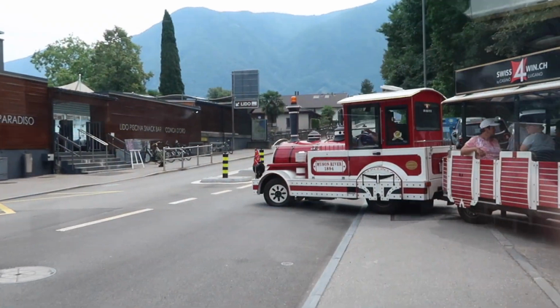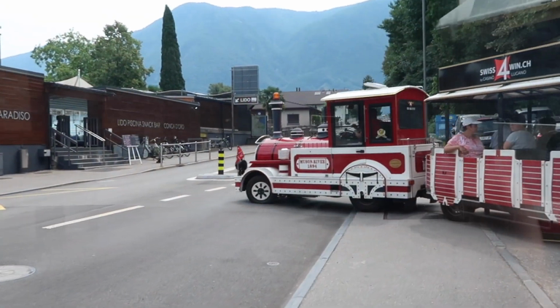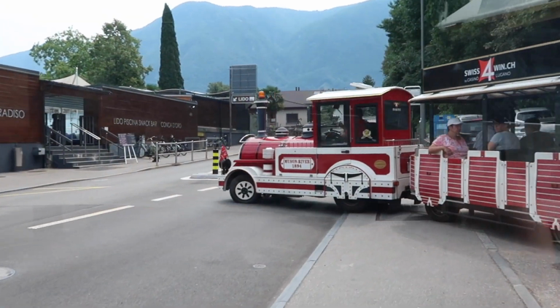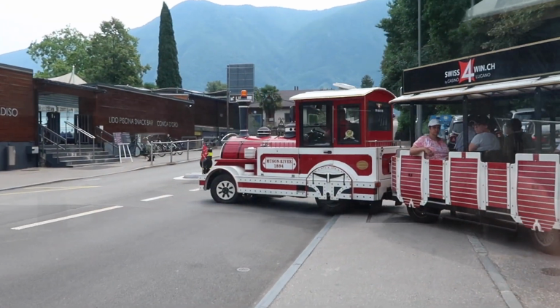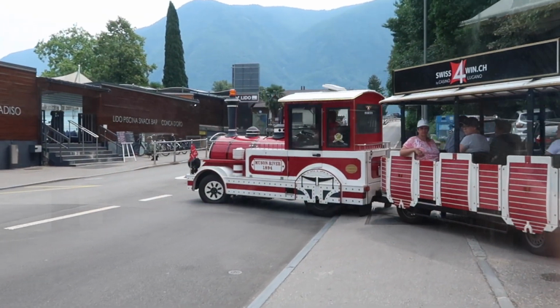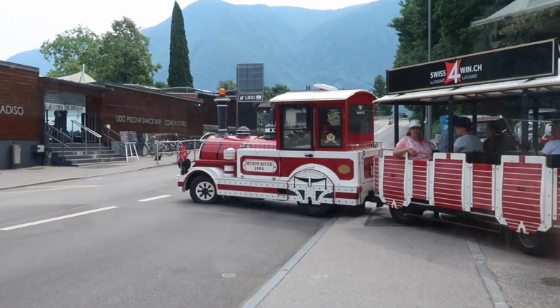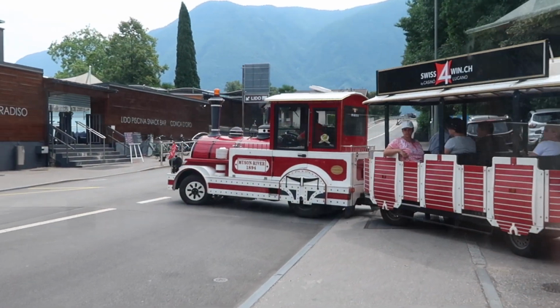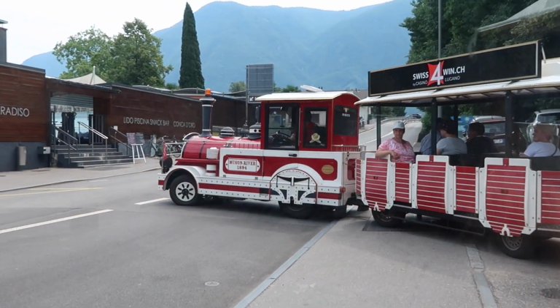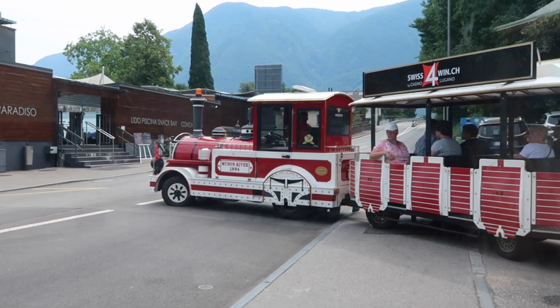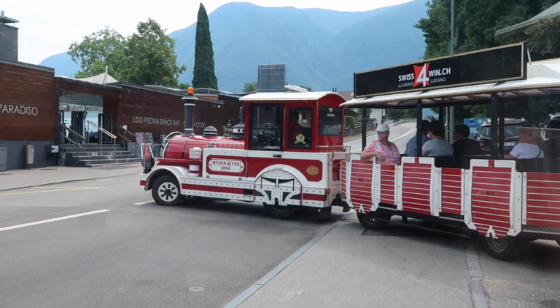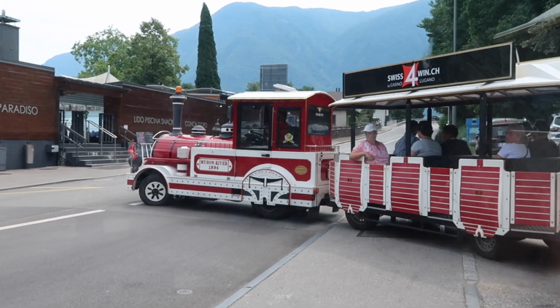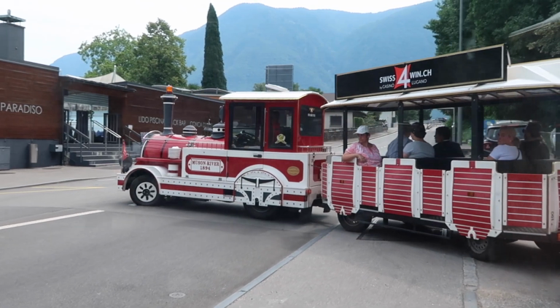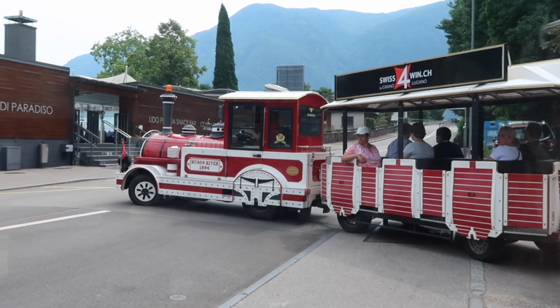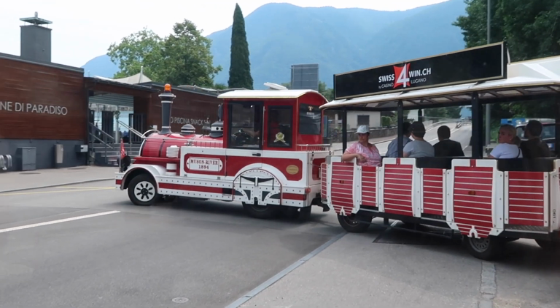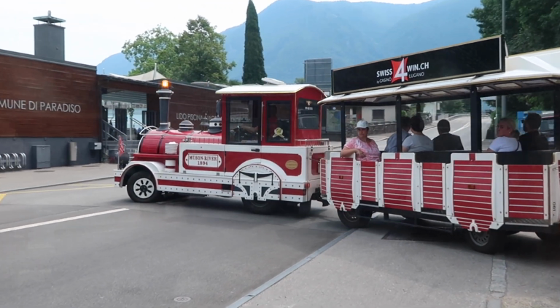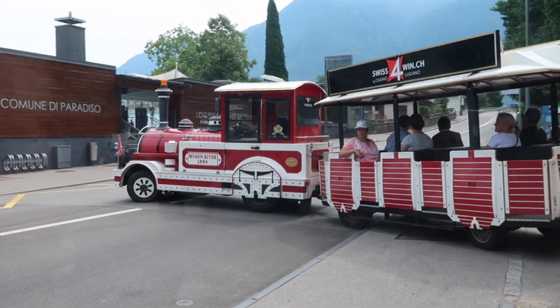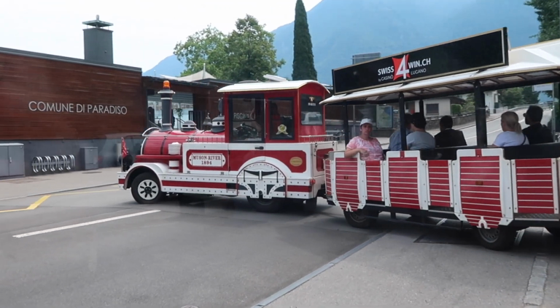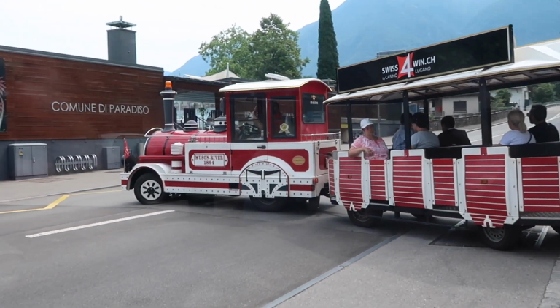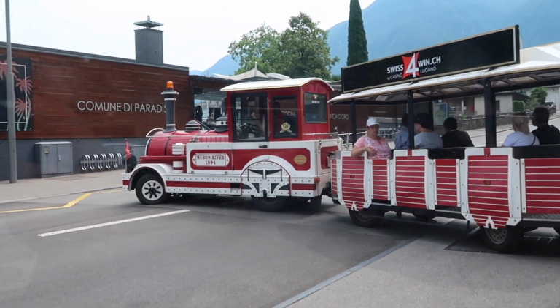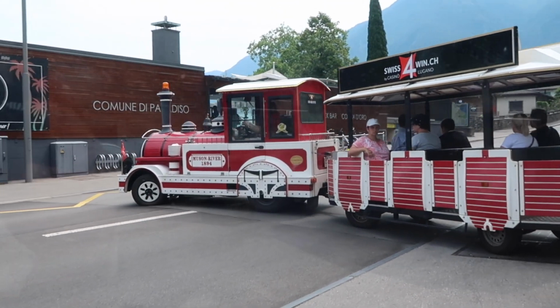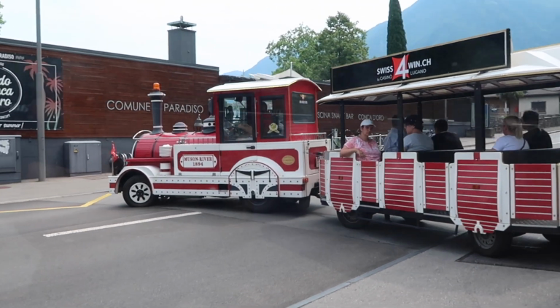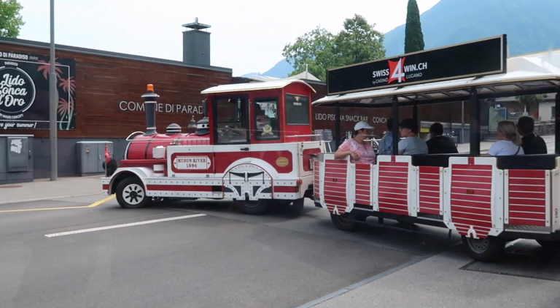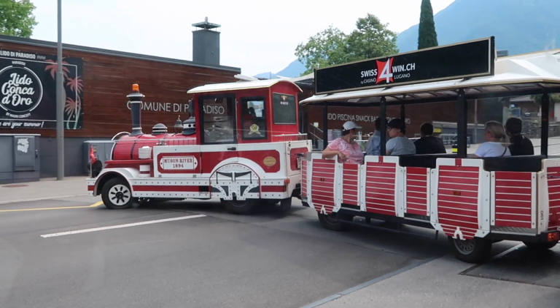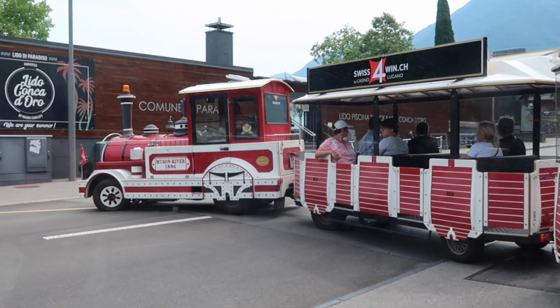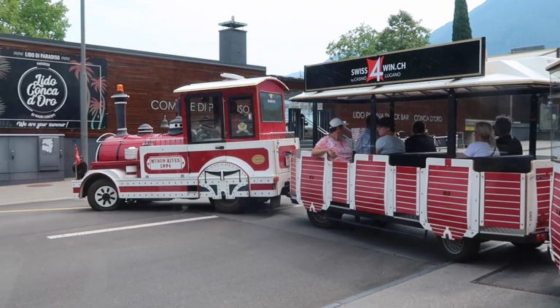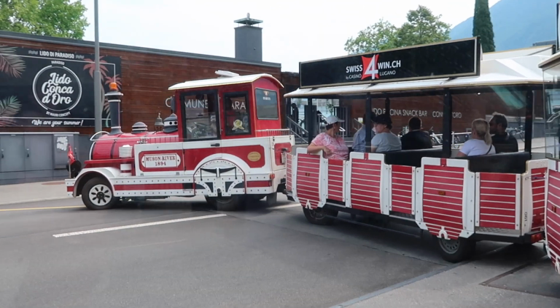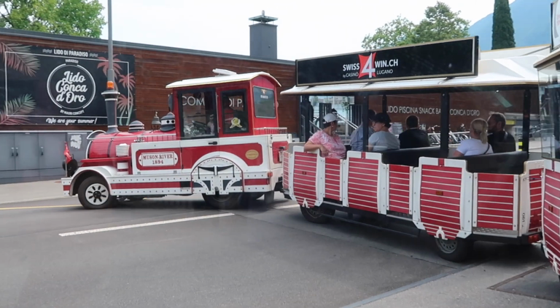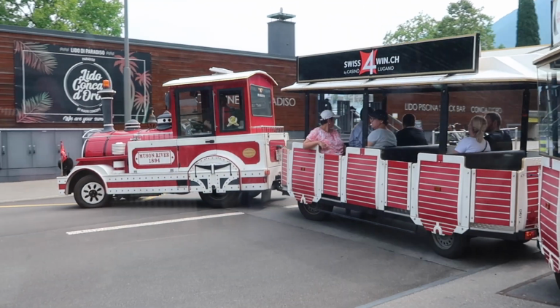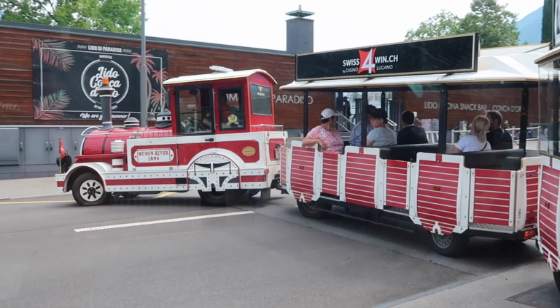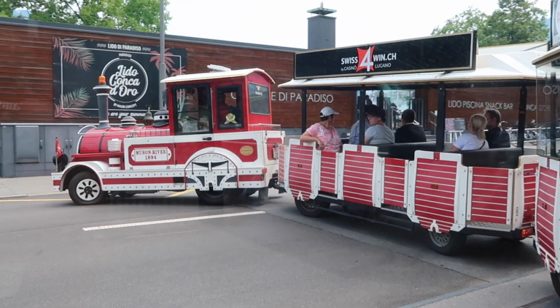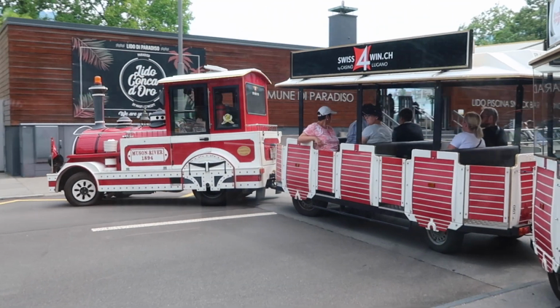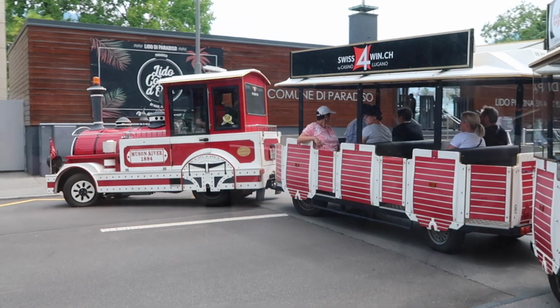It's a little tourist train that takes you for a trip by the lakeshore. It's a quick way of seeing the area, and it saves a lot of walking.